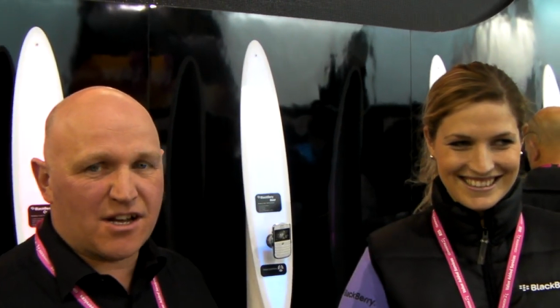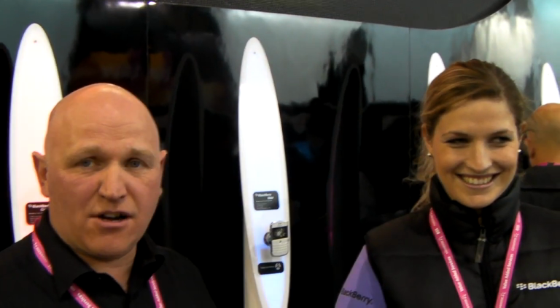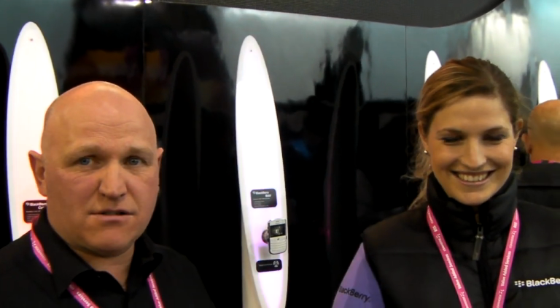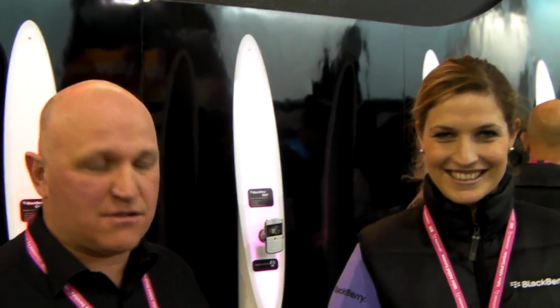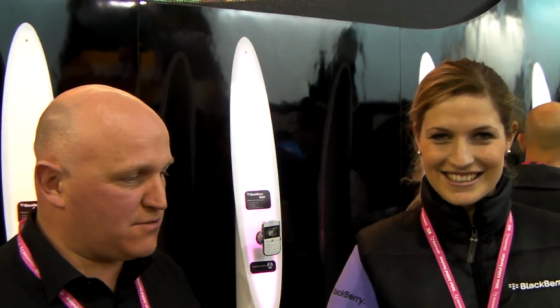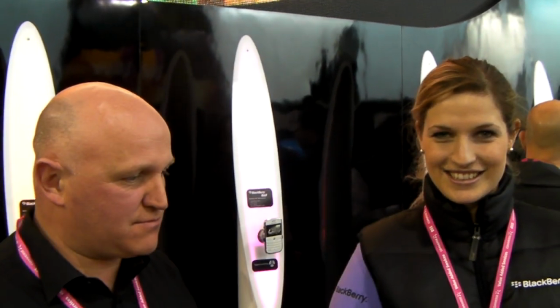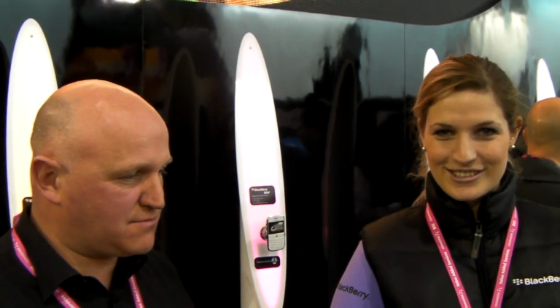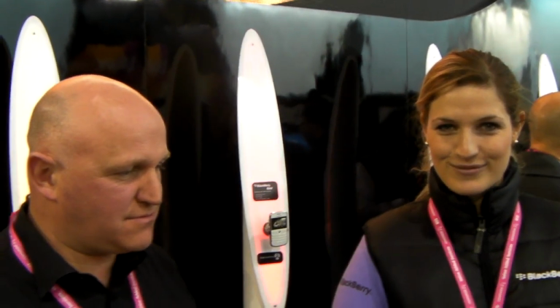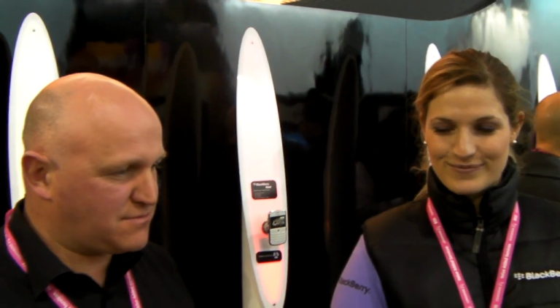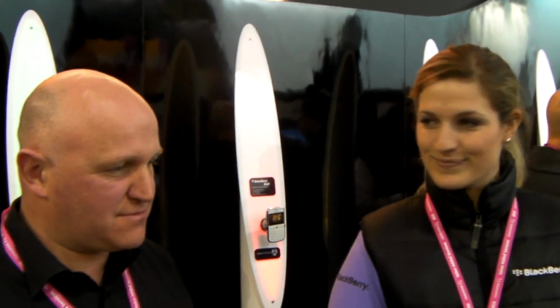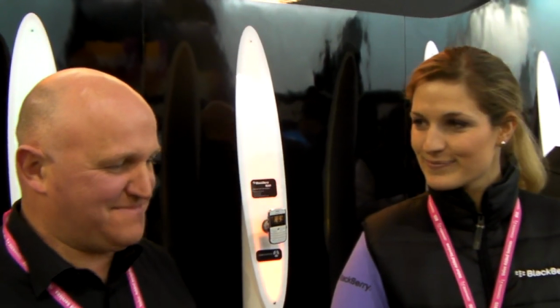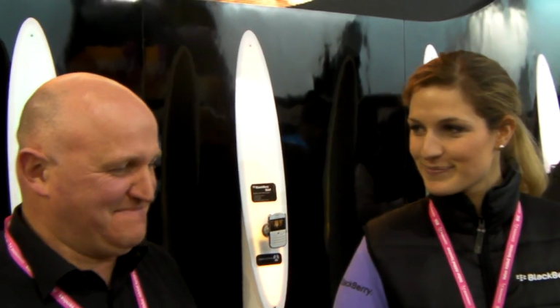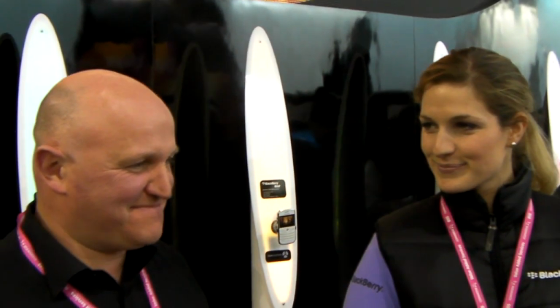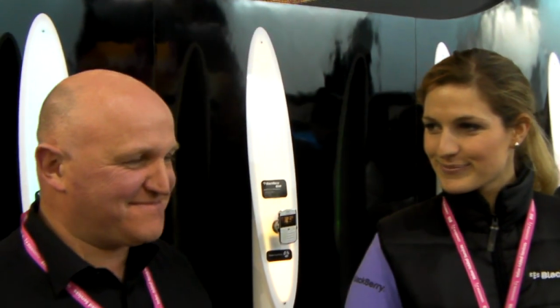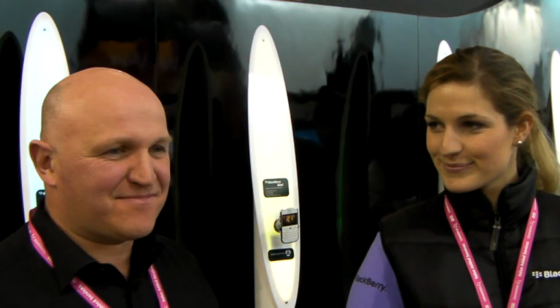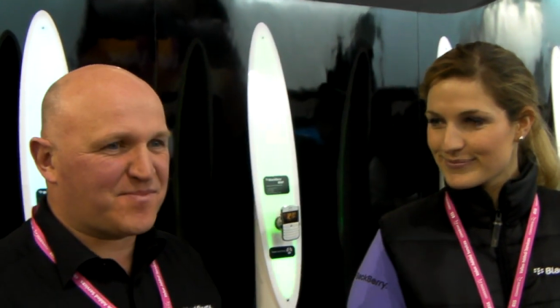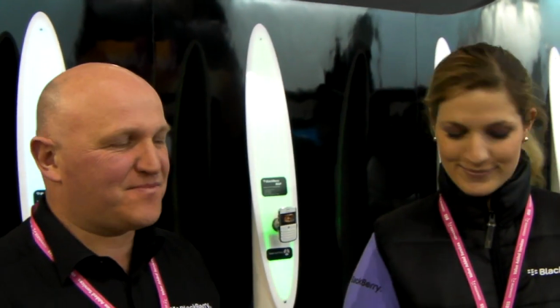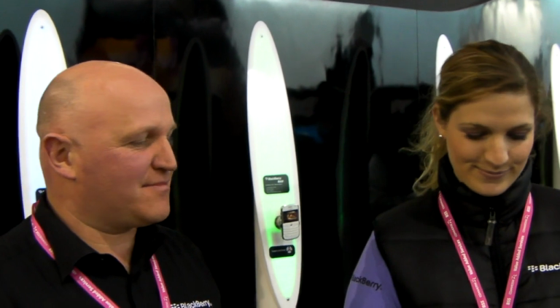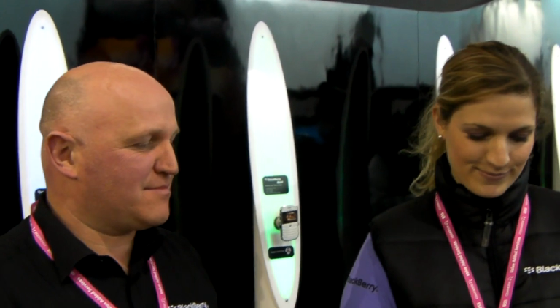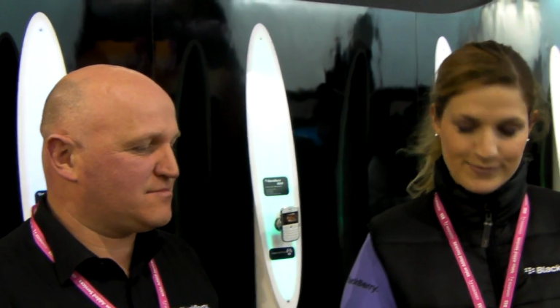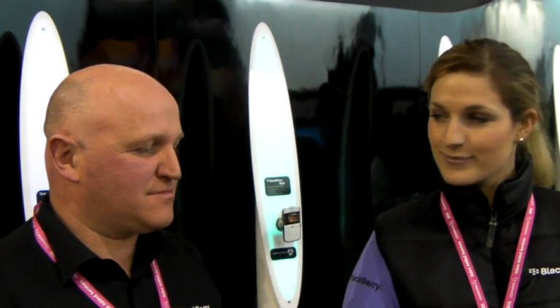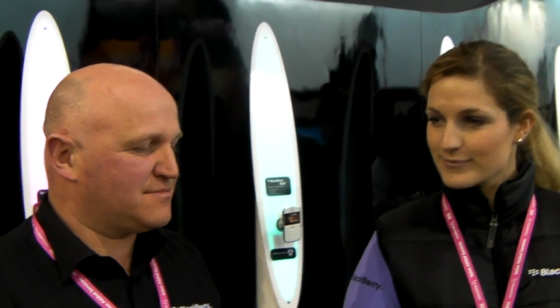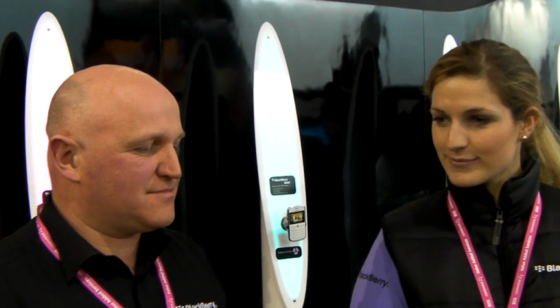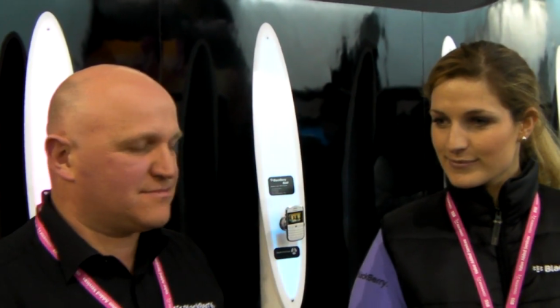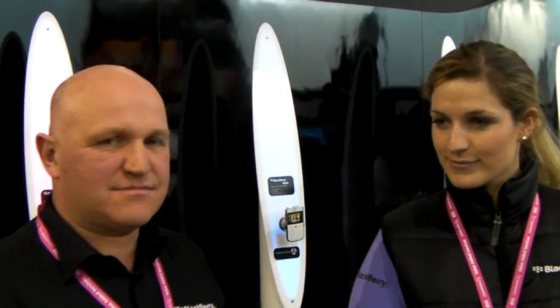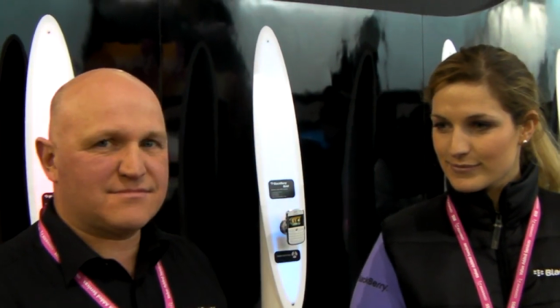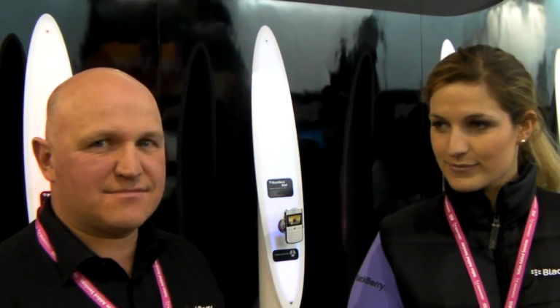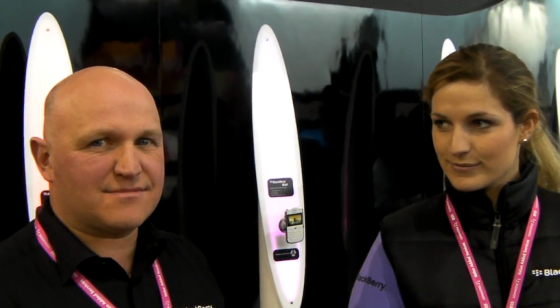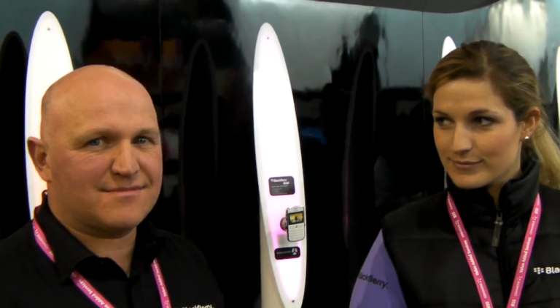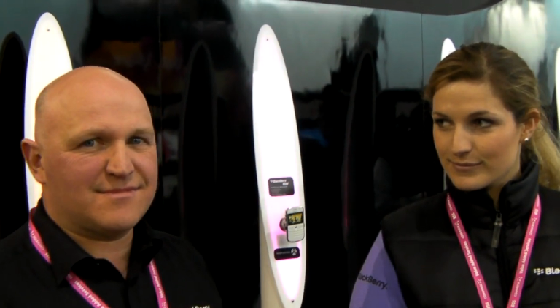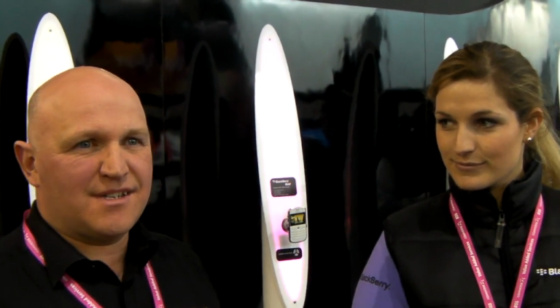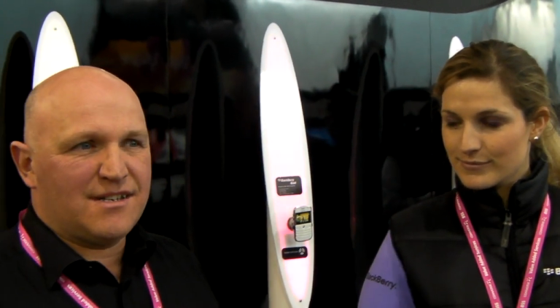Hi, this is Douglas from Inside BlackBerry, and I'm here with Paul and Alain, and they're going to tell us how the RFID system works at the BlackBerry stand.